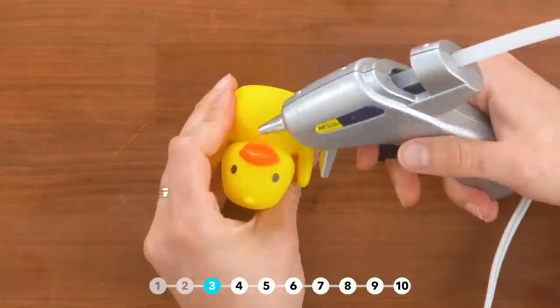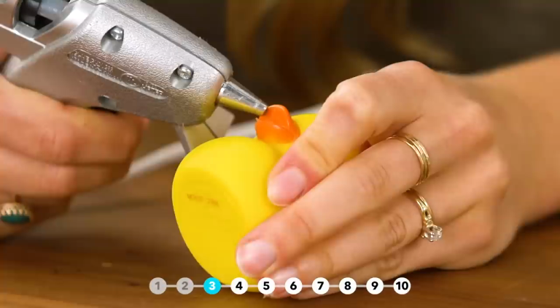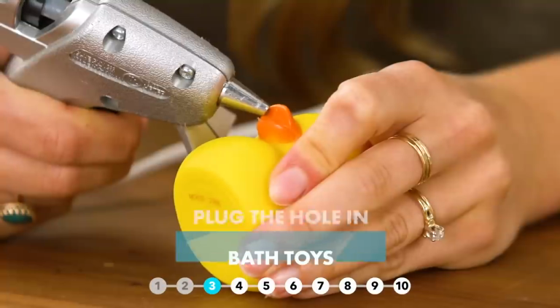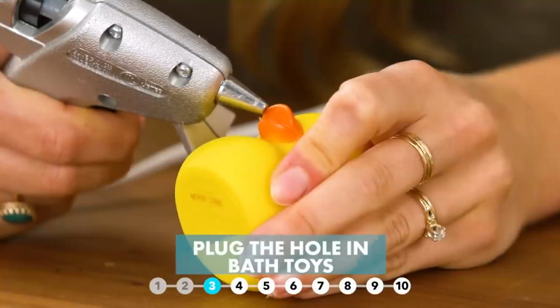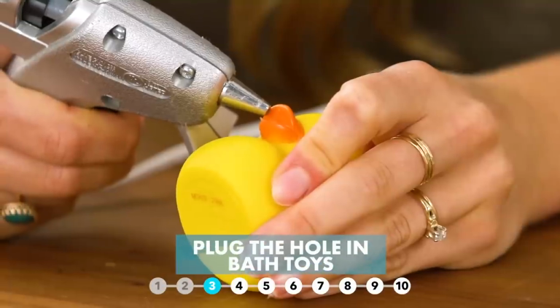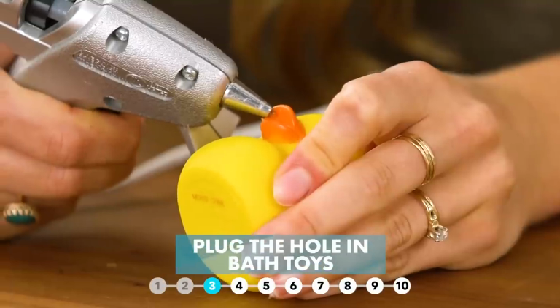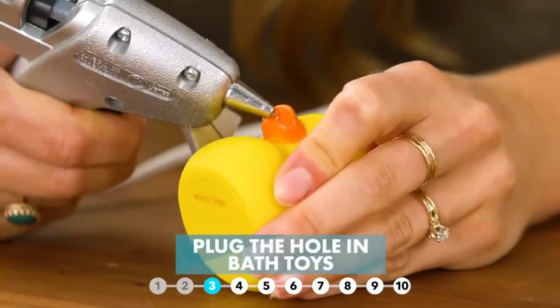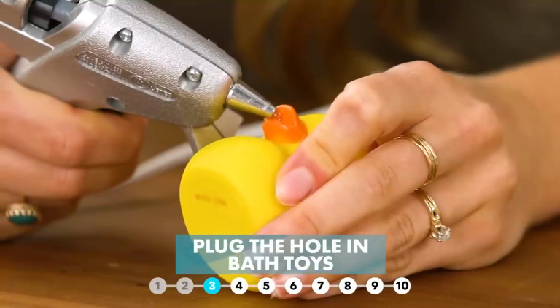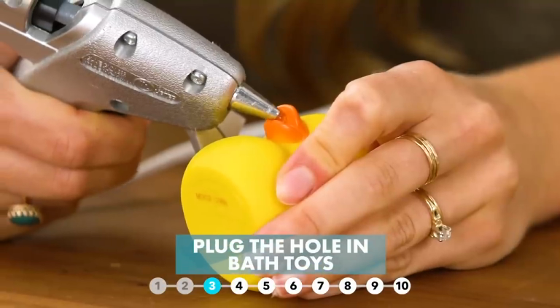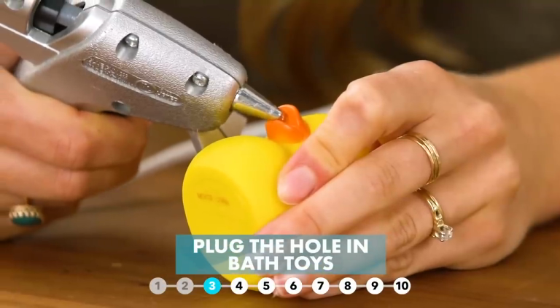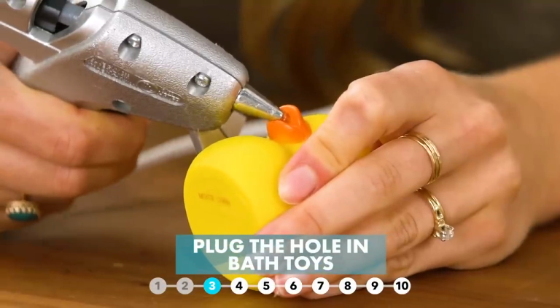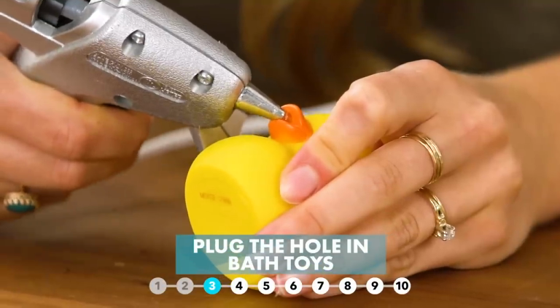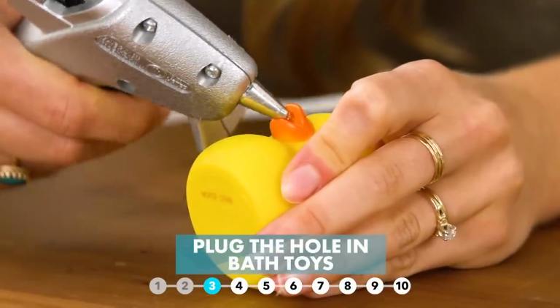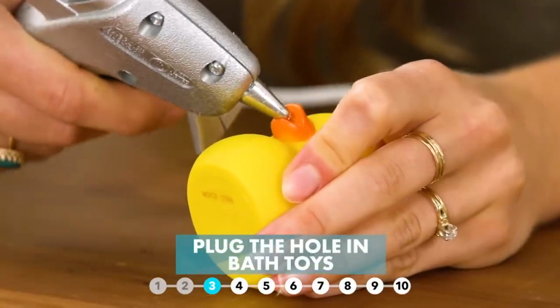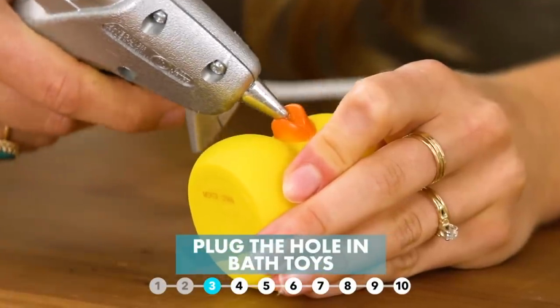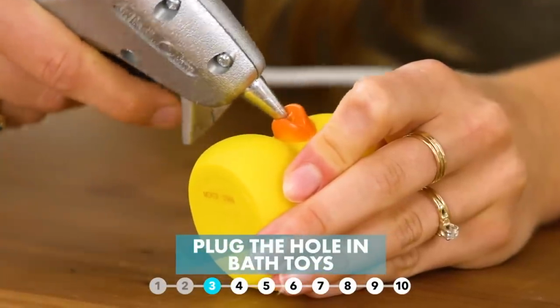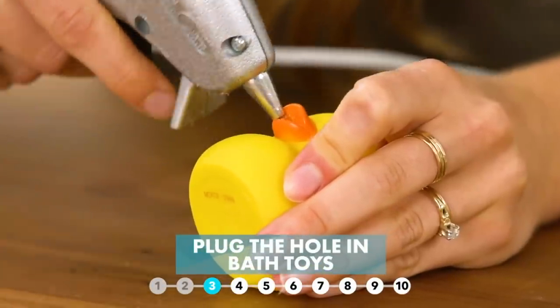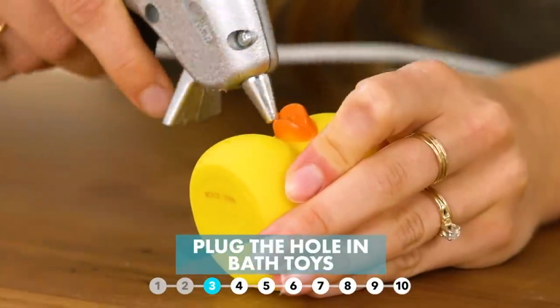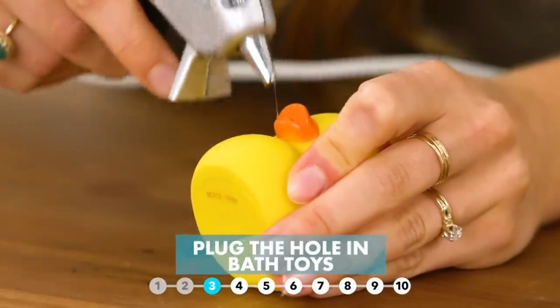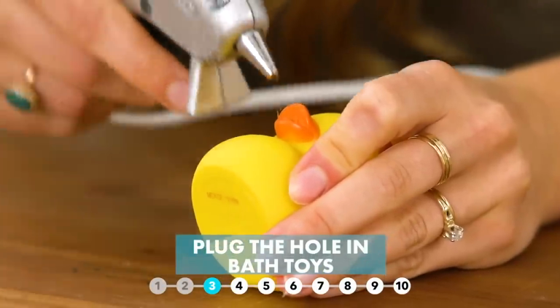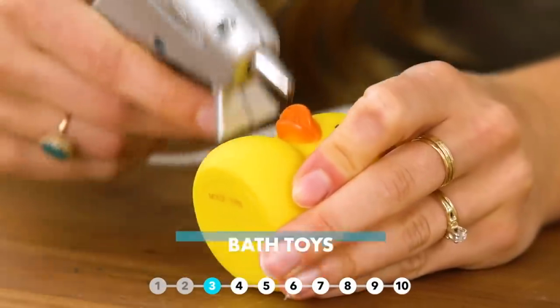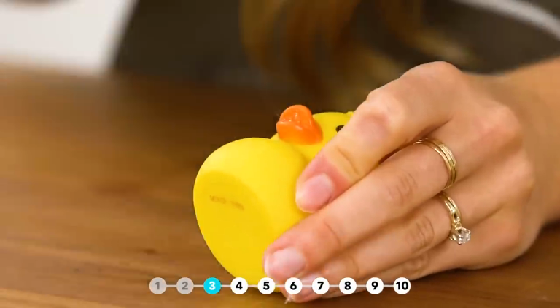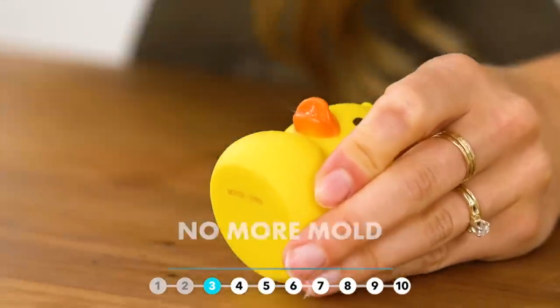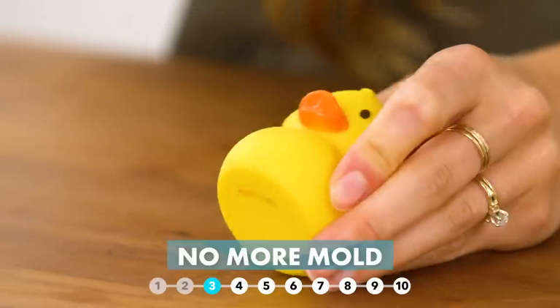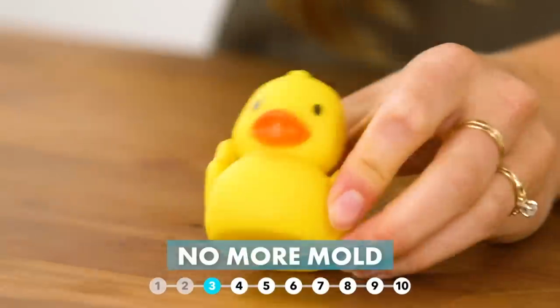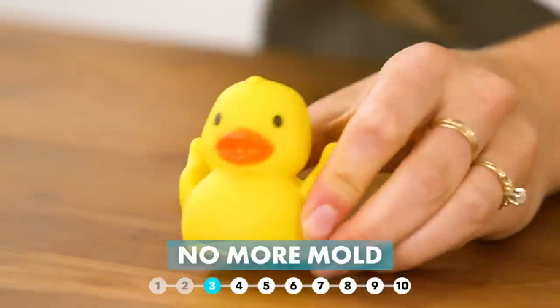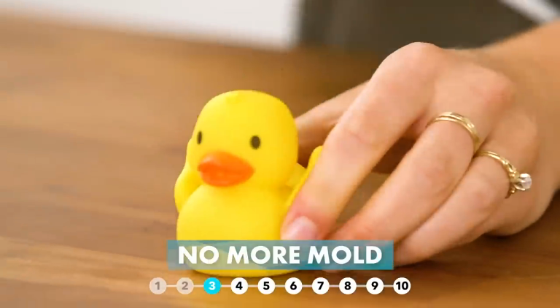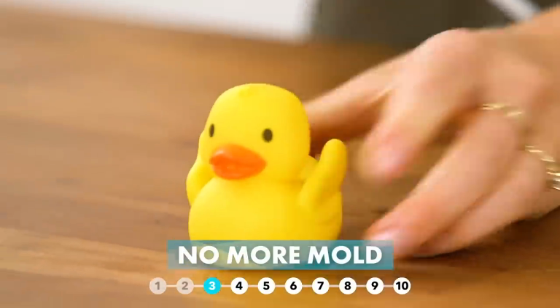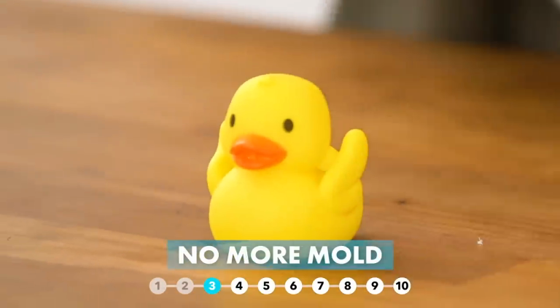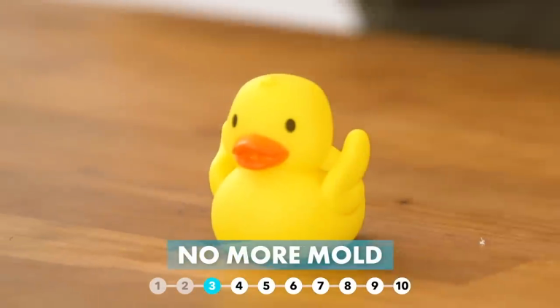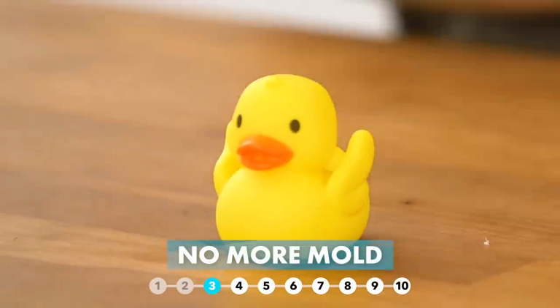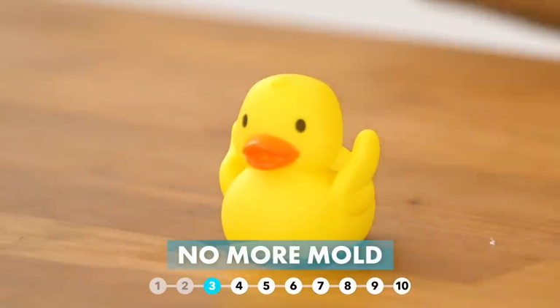Keep your bath toys from getting moldy by keeping the water out. Use a dab of hot glue to seal the hole.